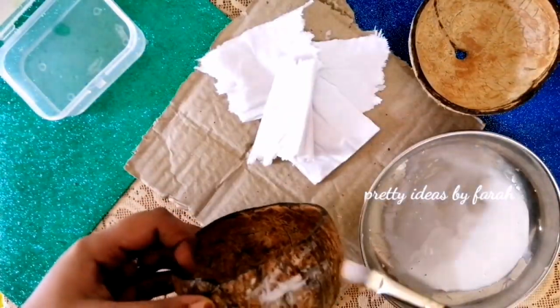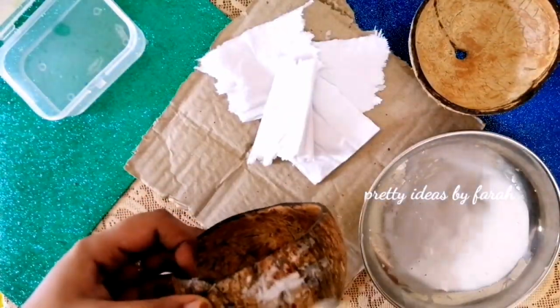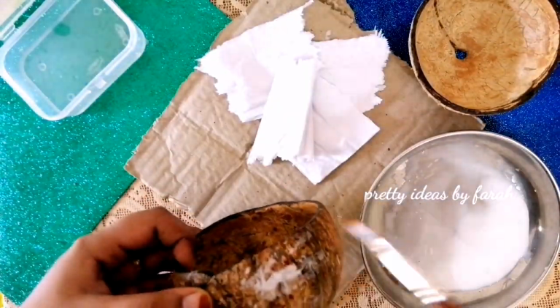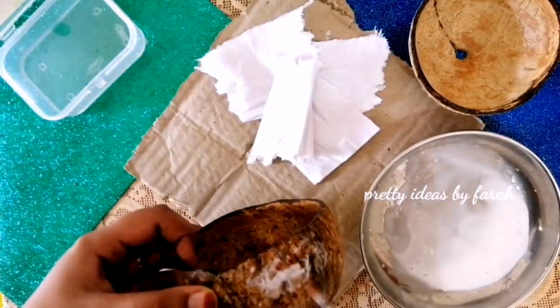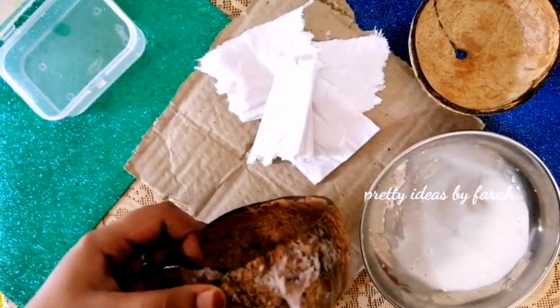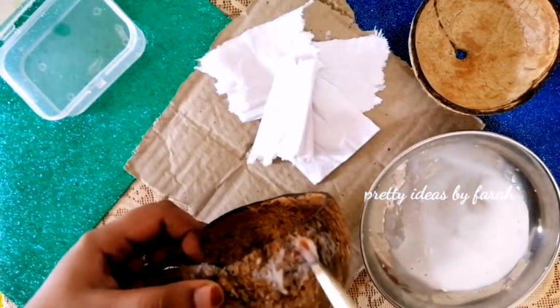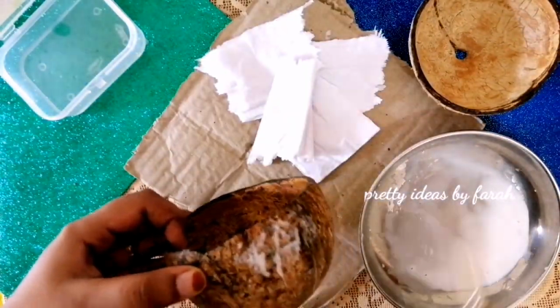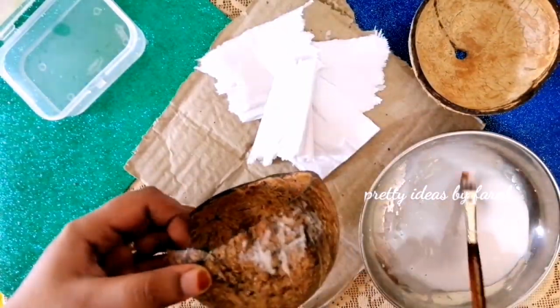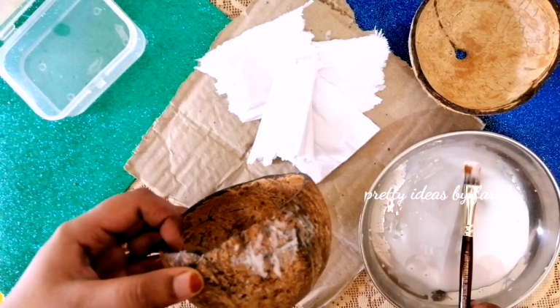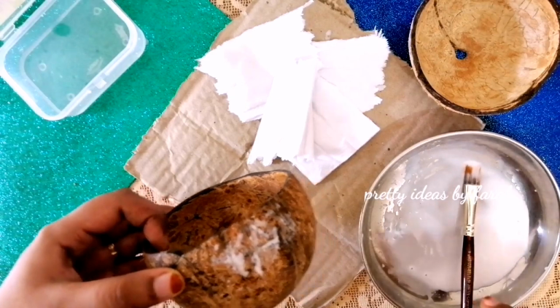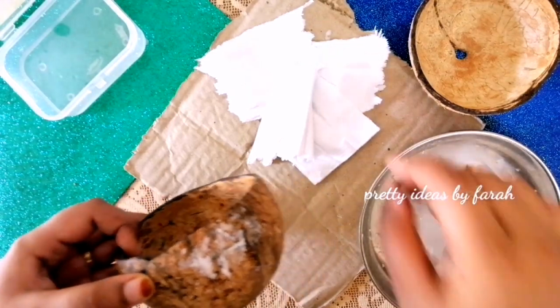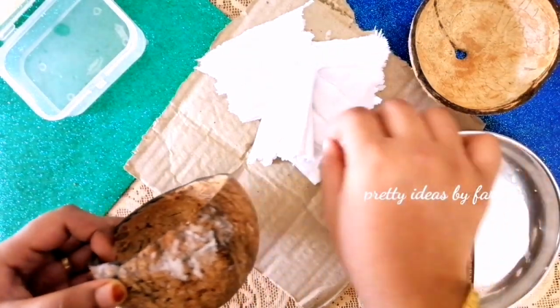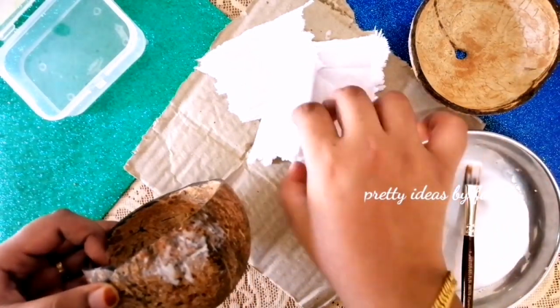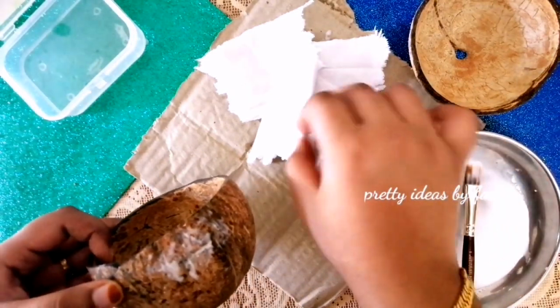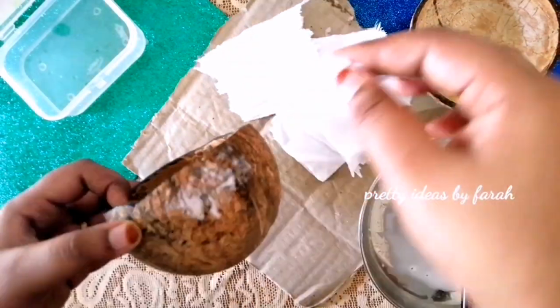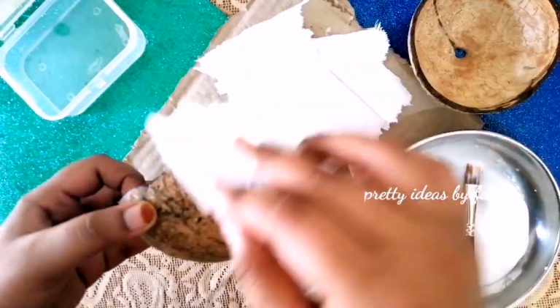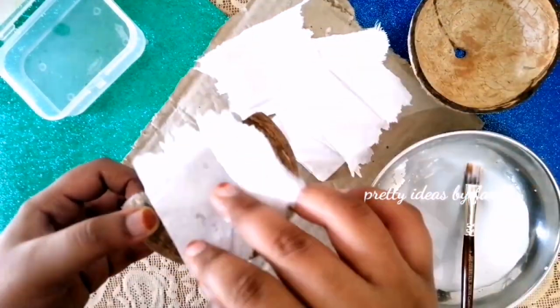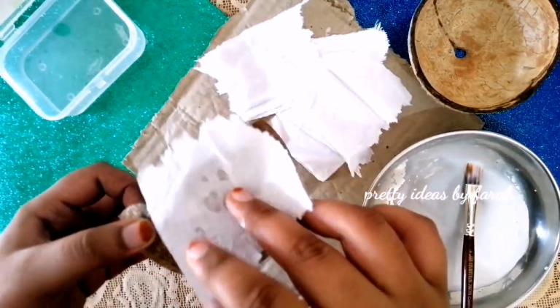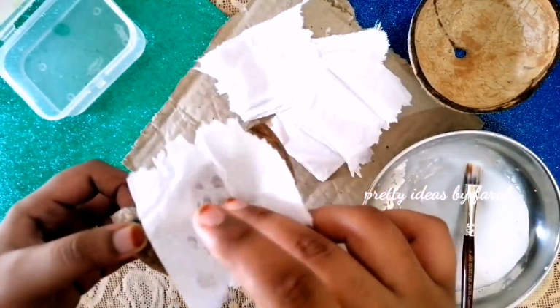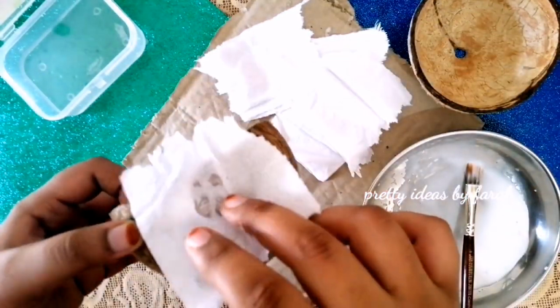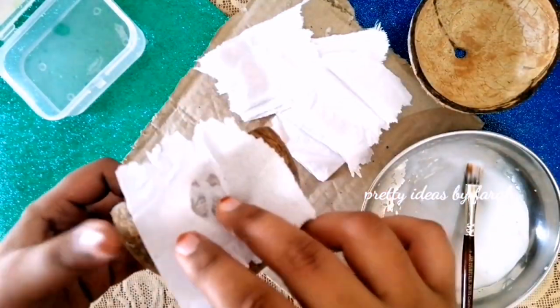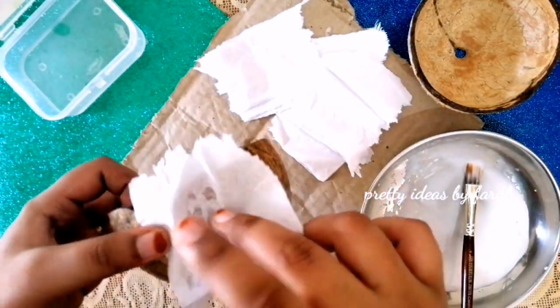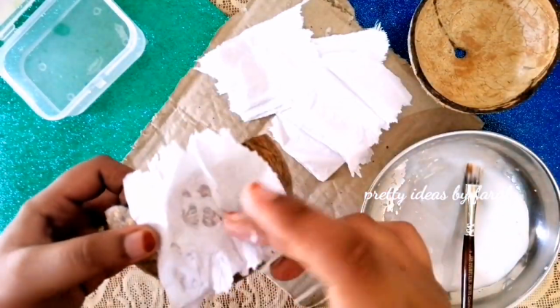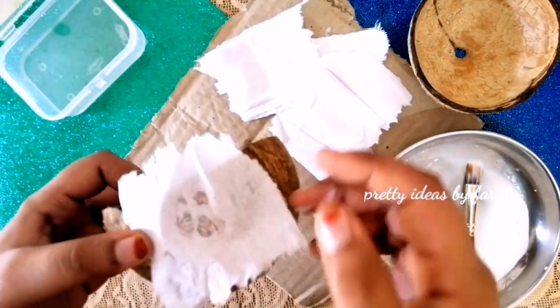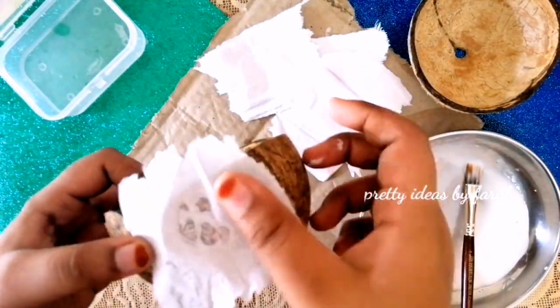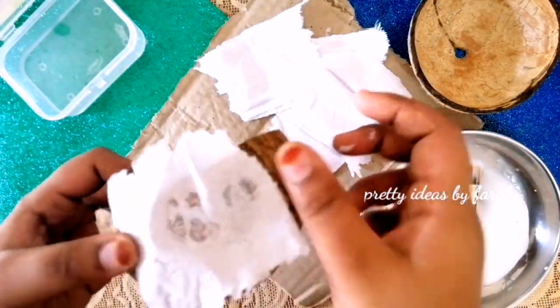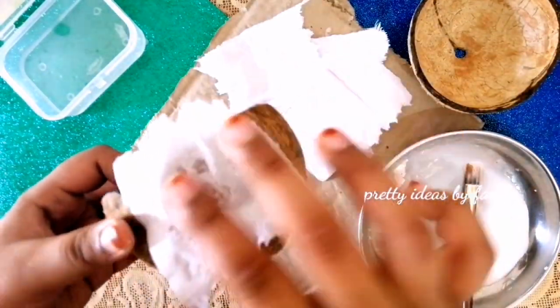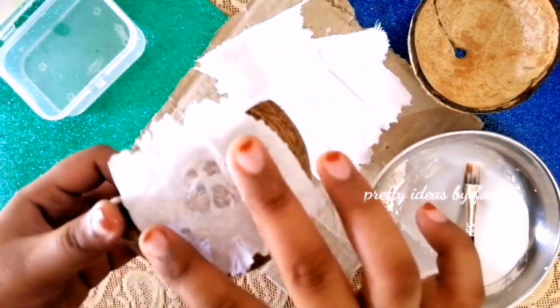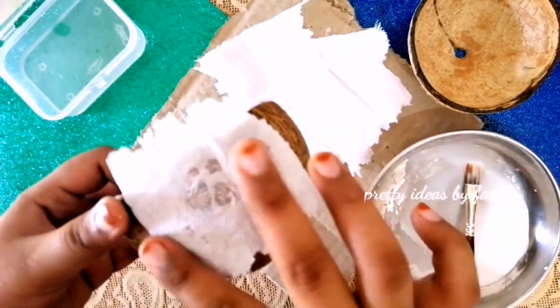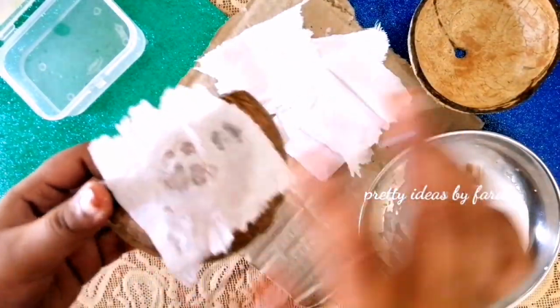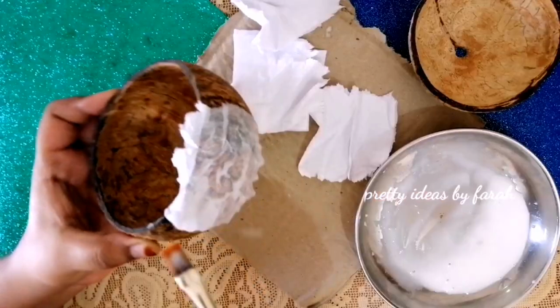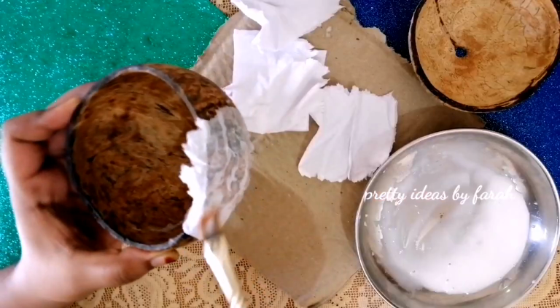We are ready to mix the water with the glue. We are ready to do the jewelry box.